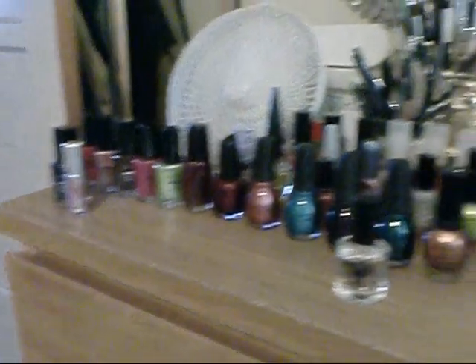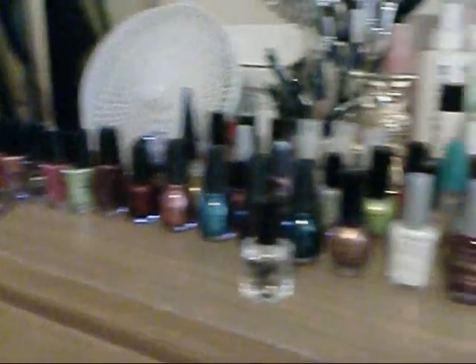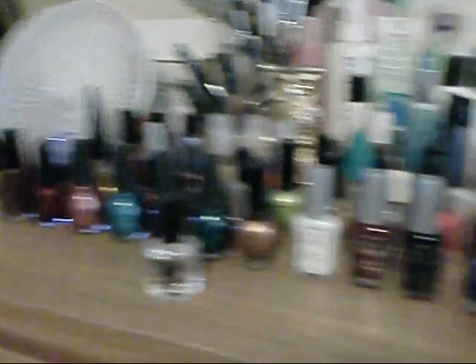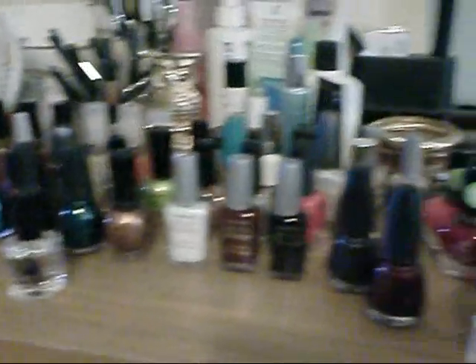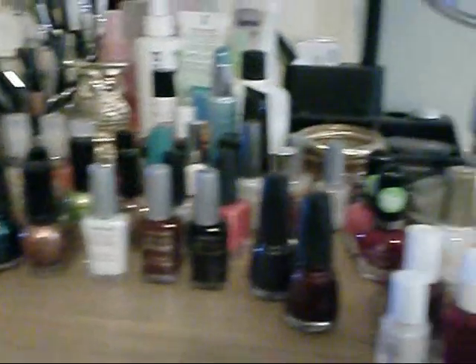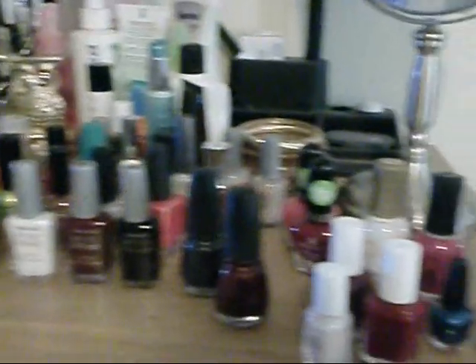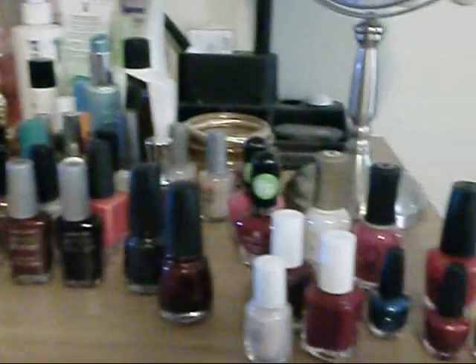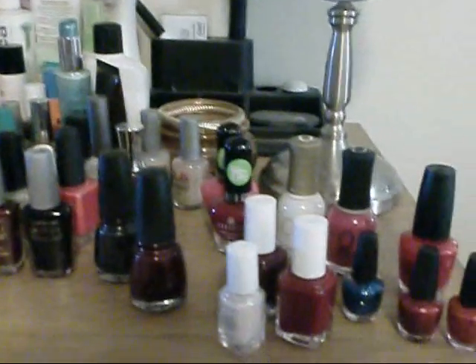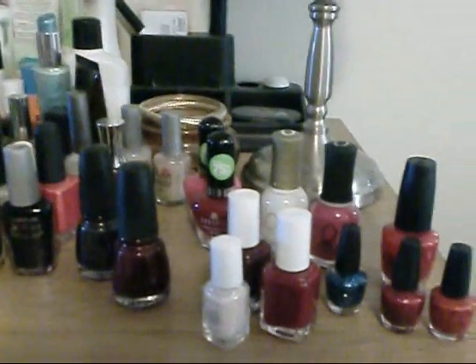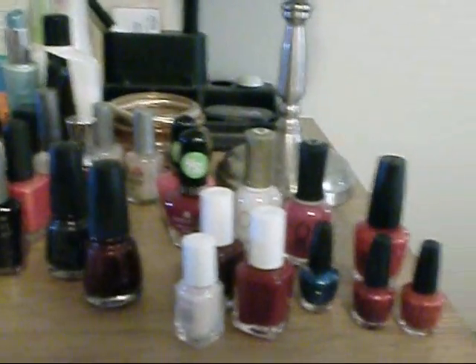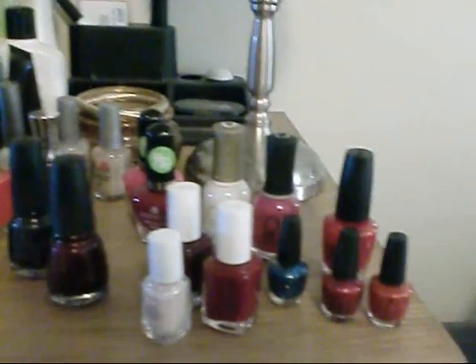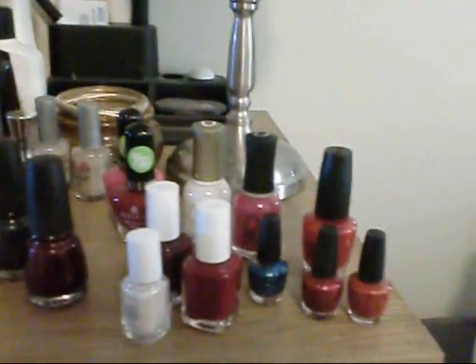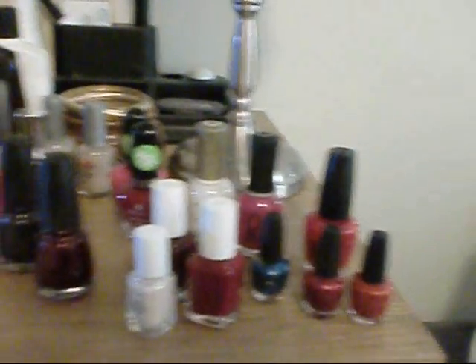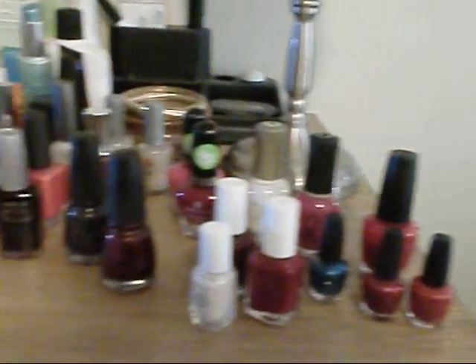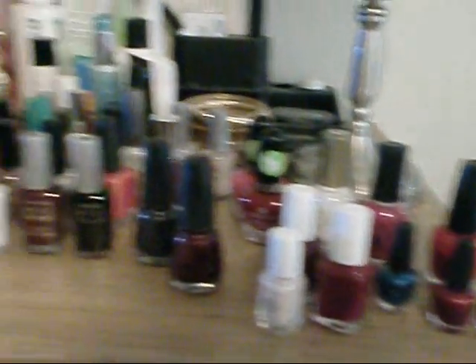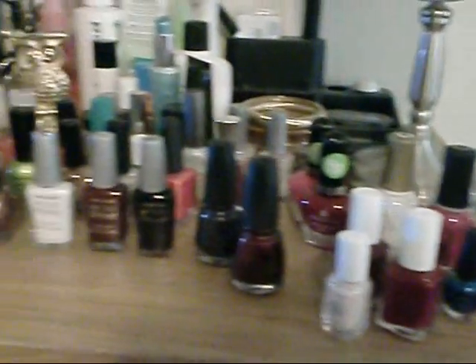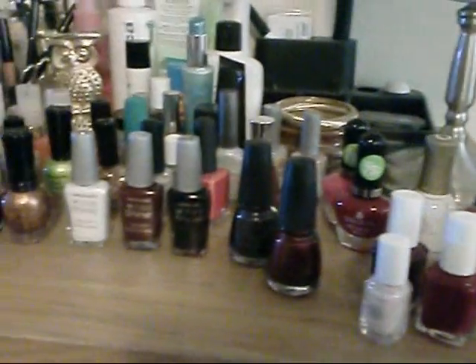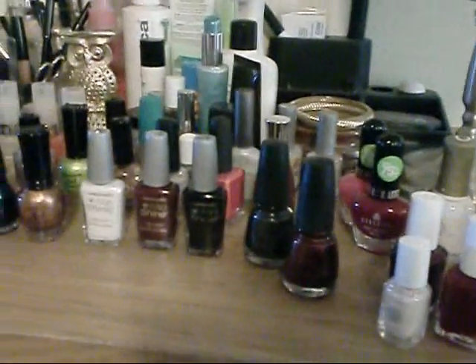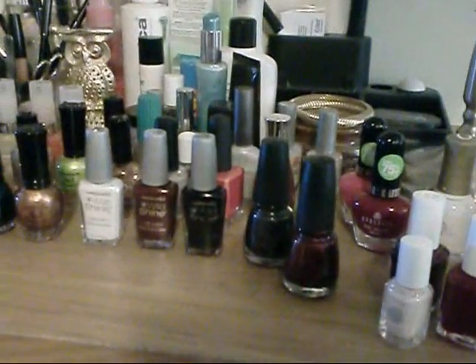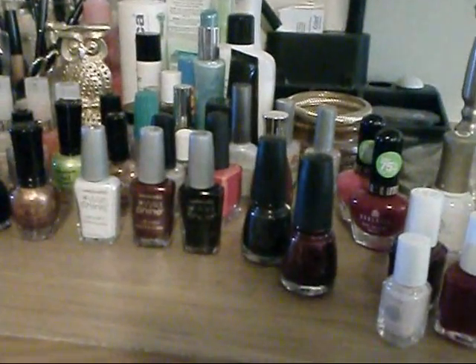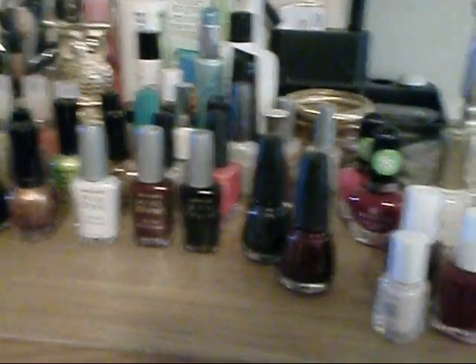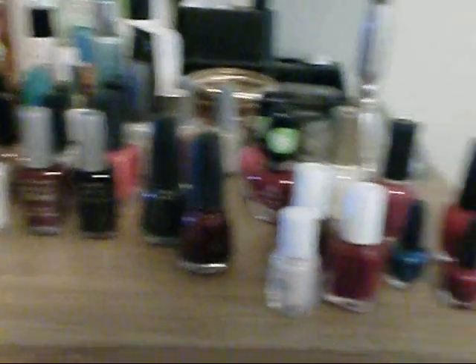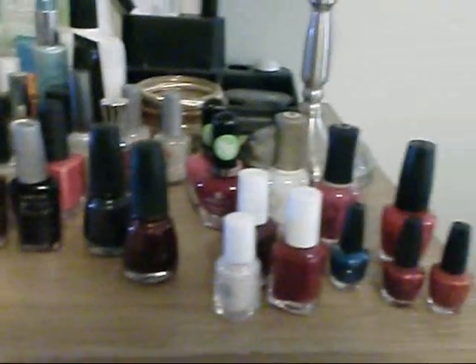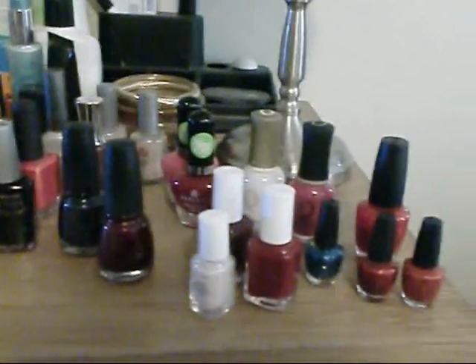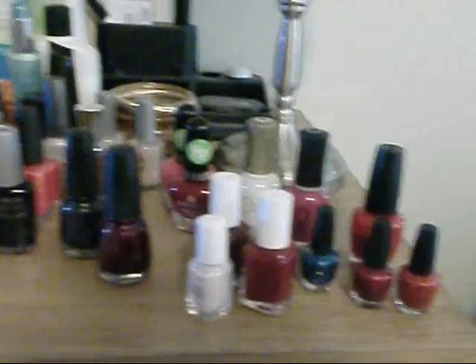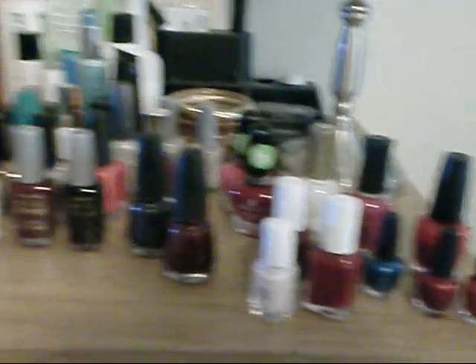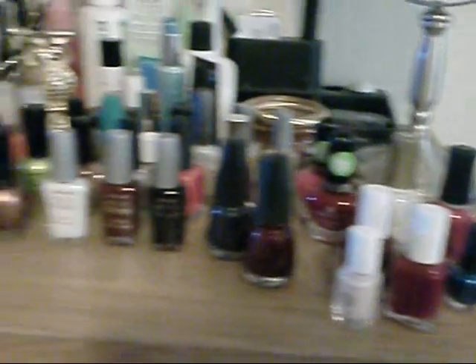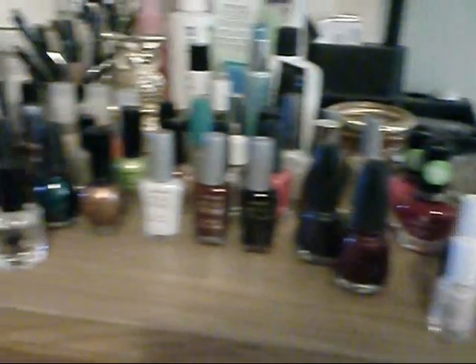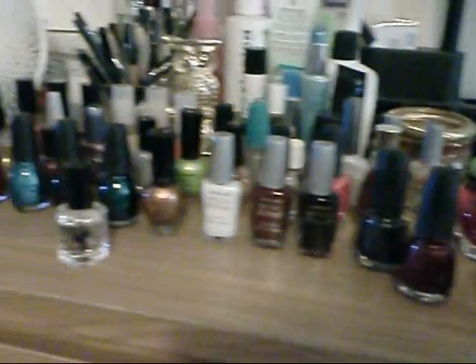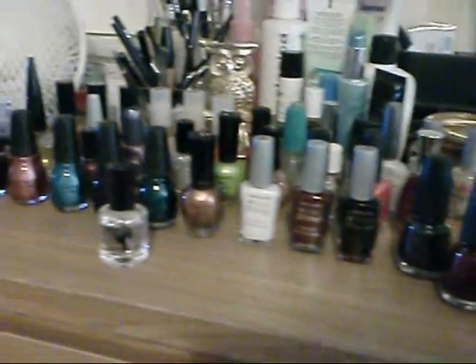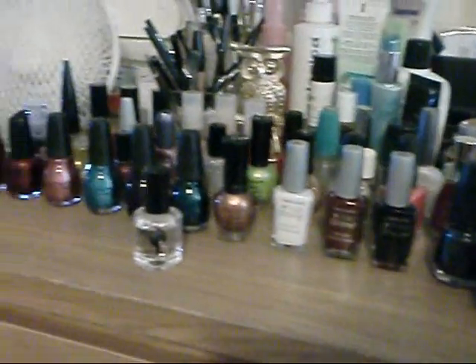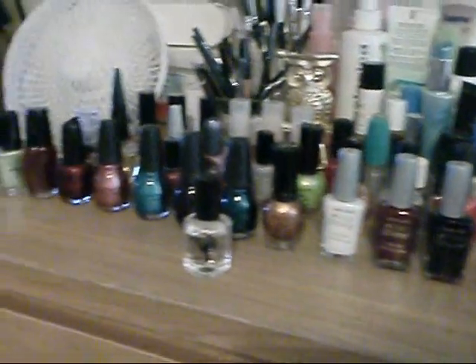Anyway, I like my makeup. It's still fairly small, but it's a good amount.